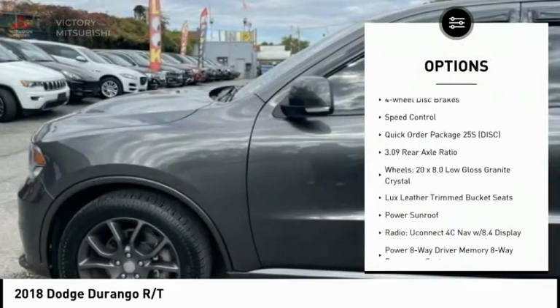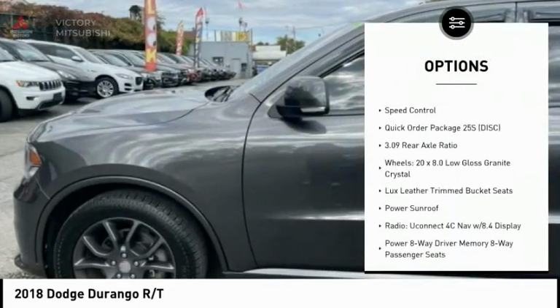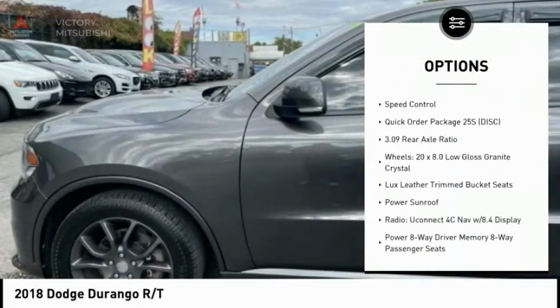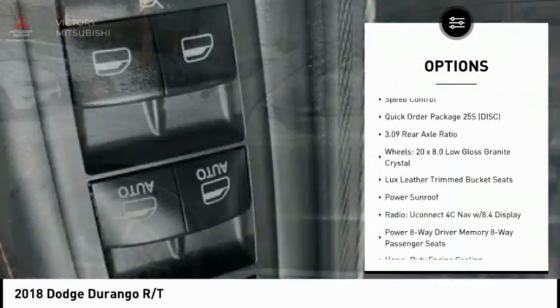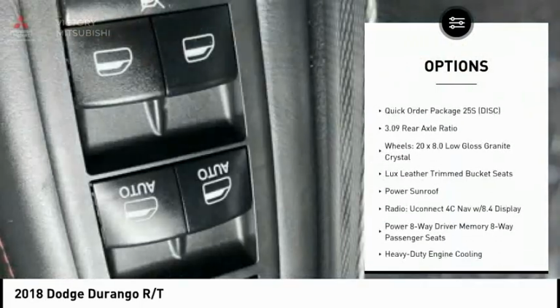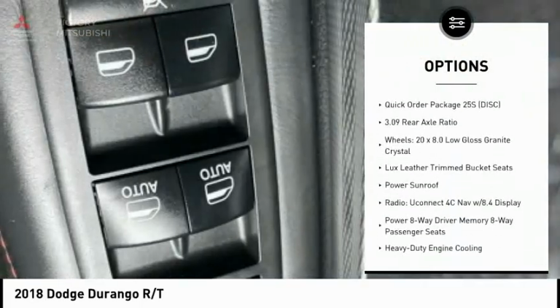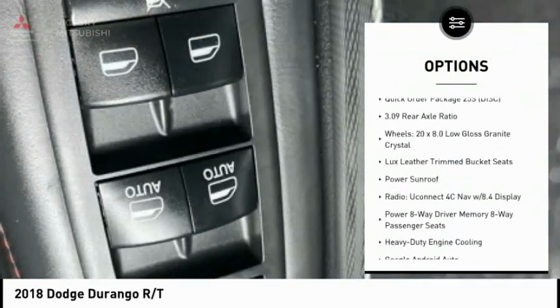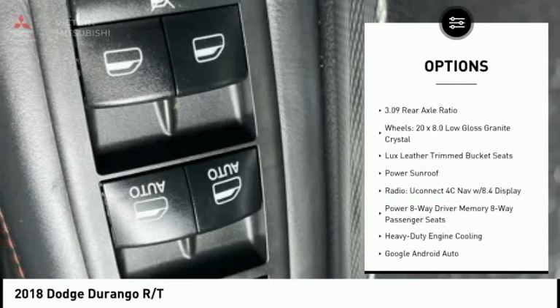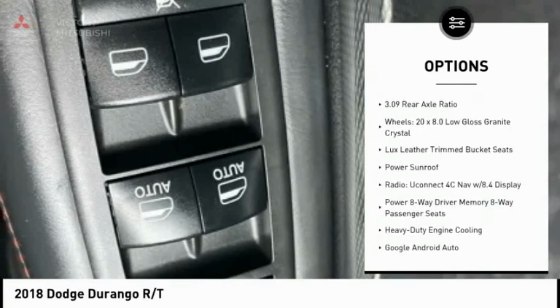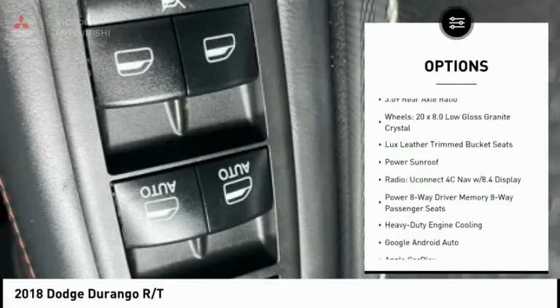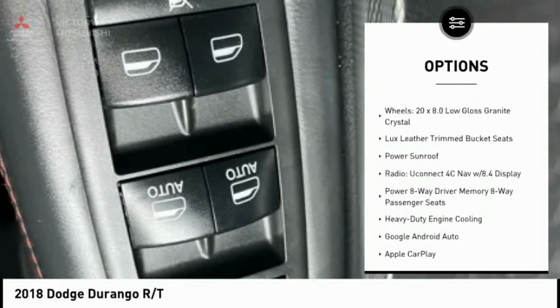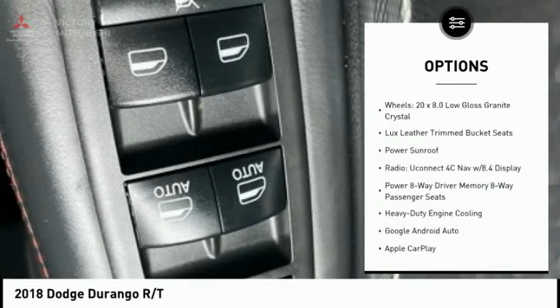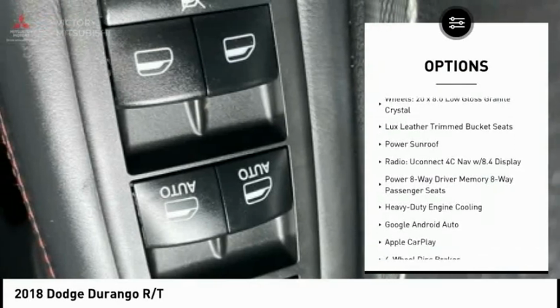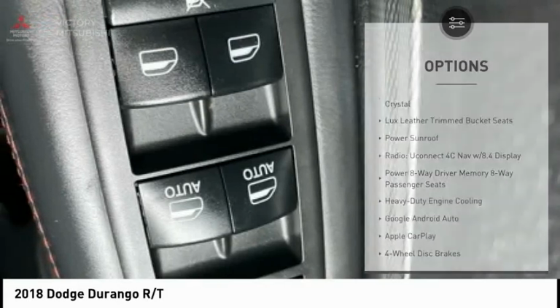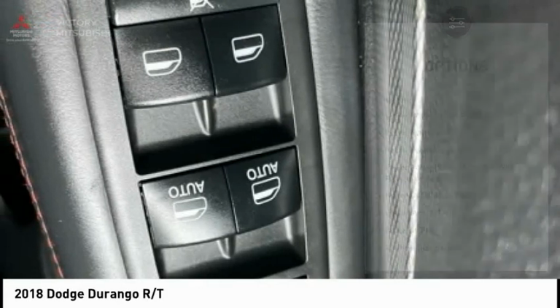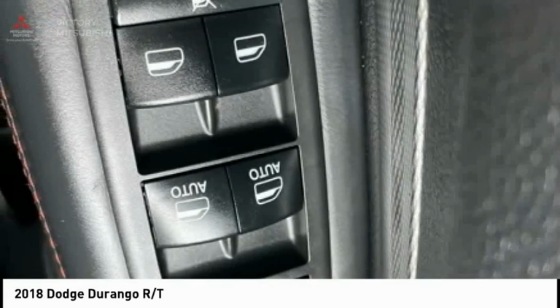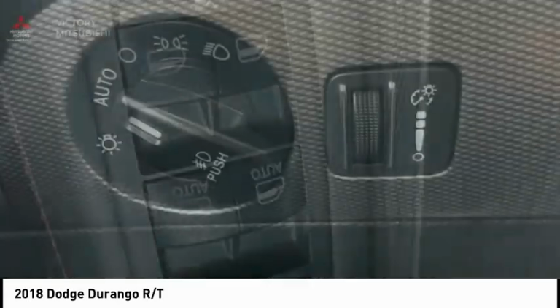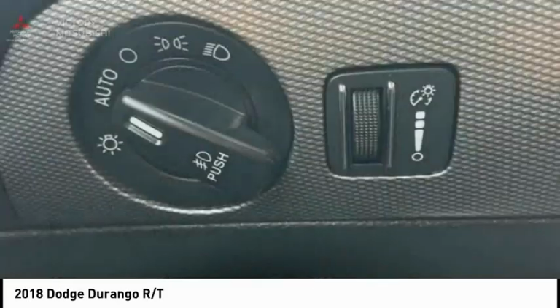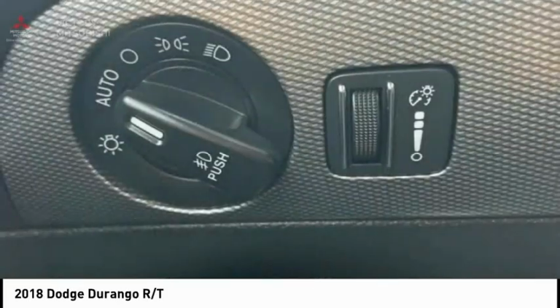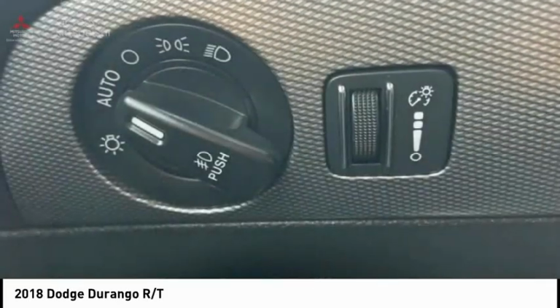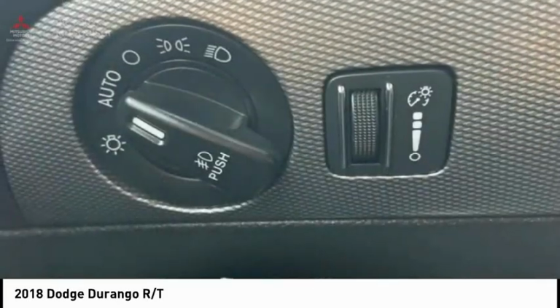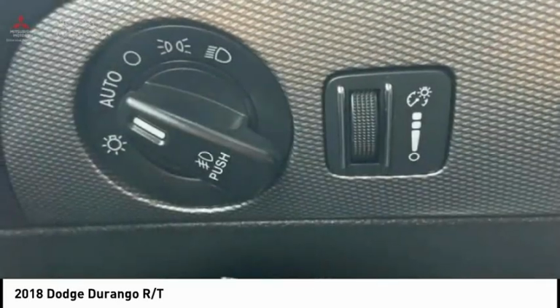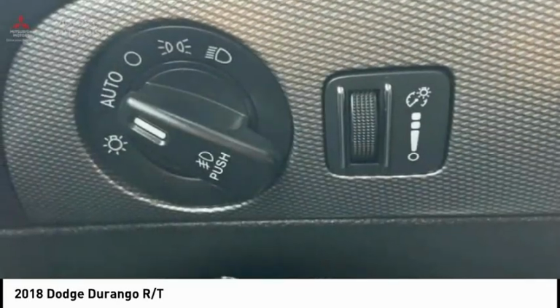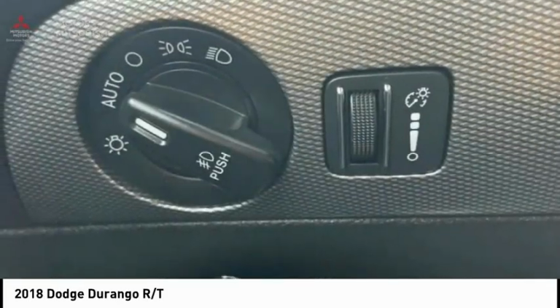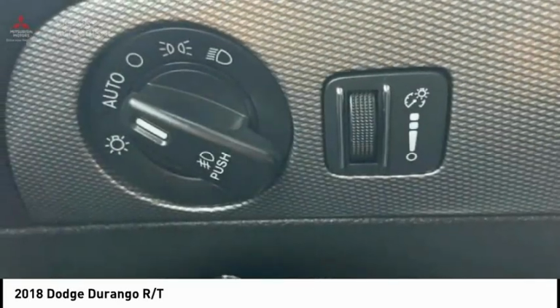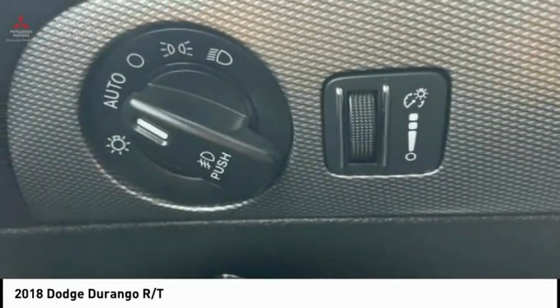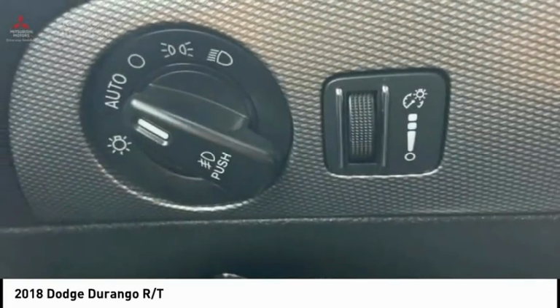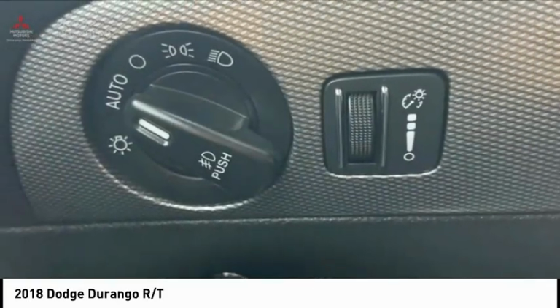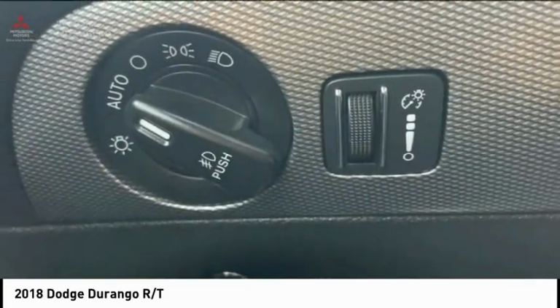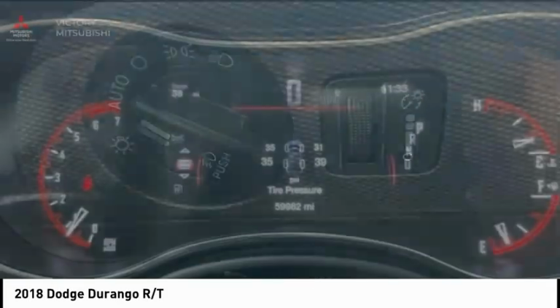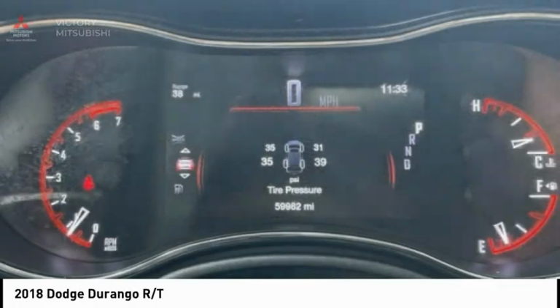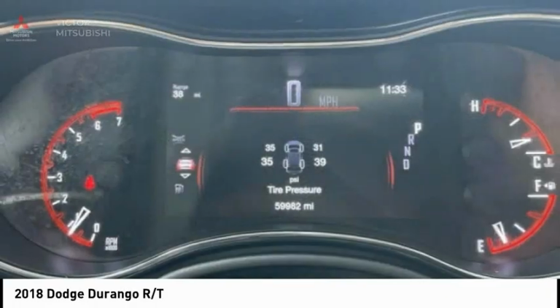Brake assist, traction control, remote keyless entry, fog lights, four-wheel disc brakes, speed control.